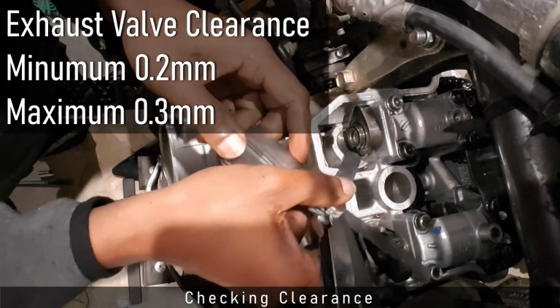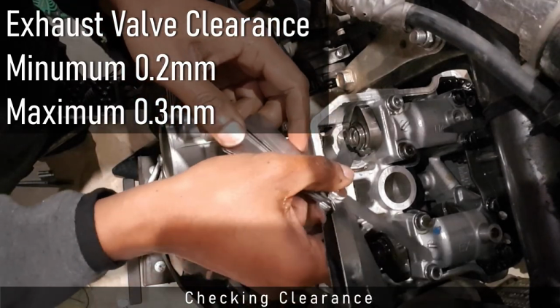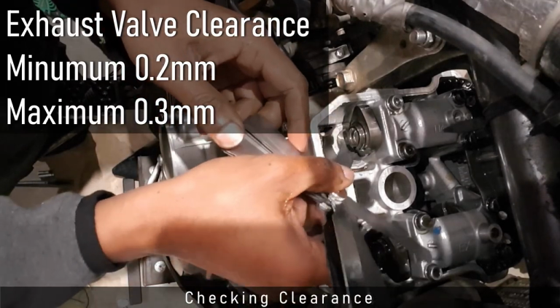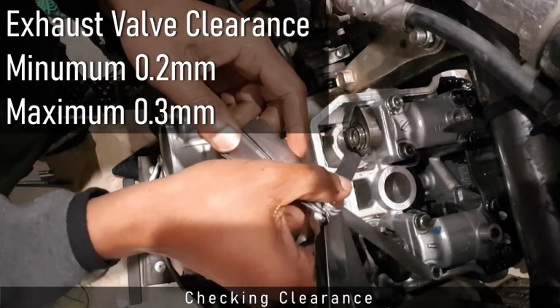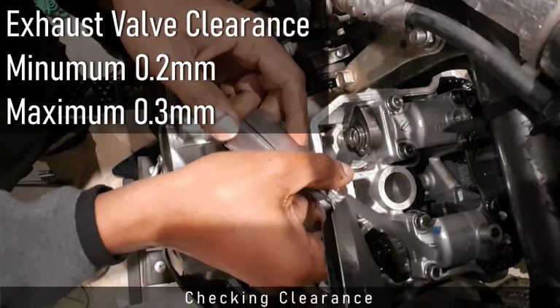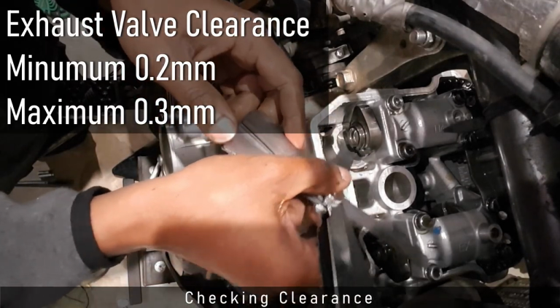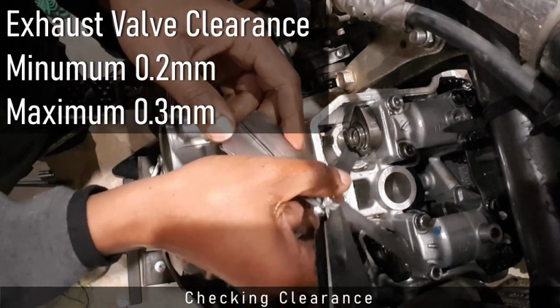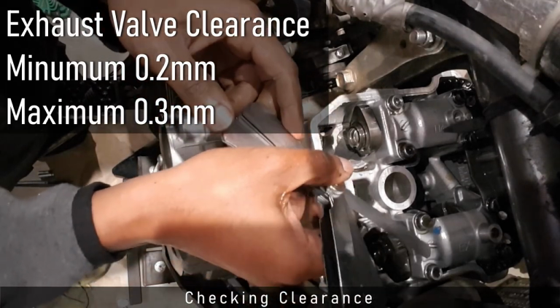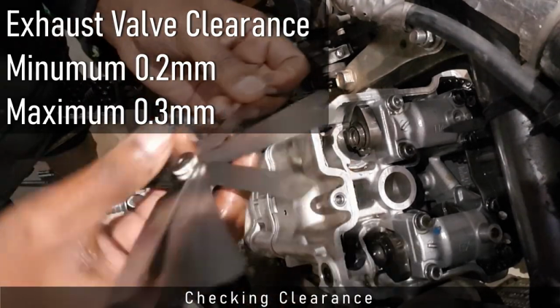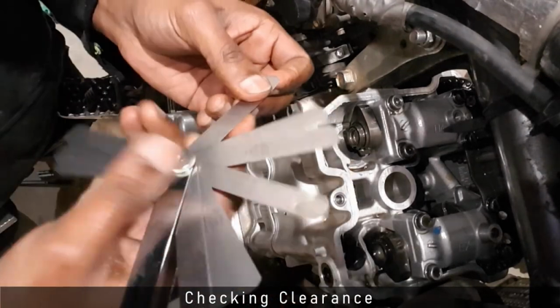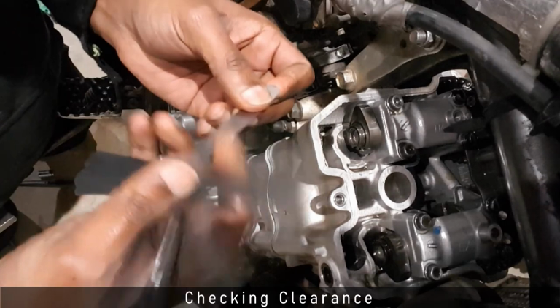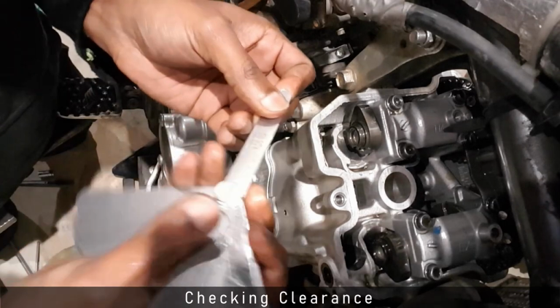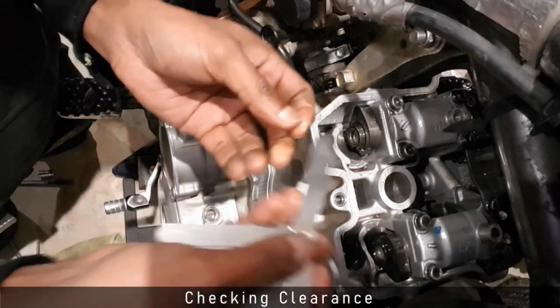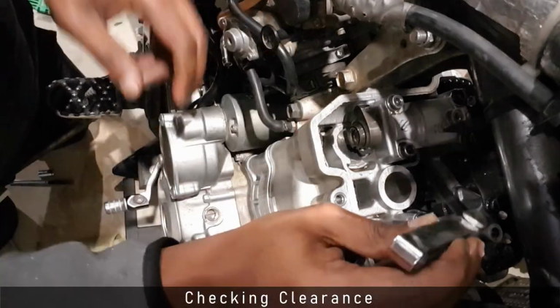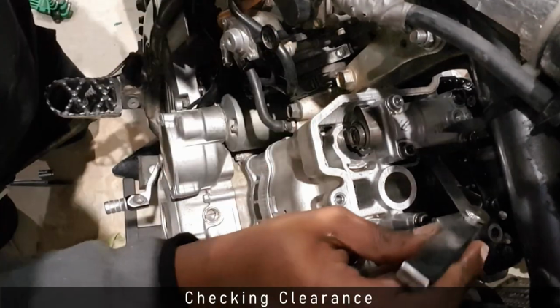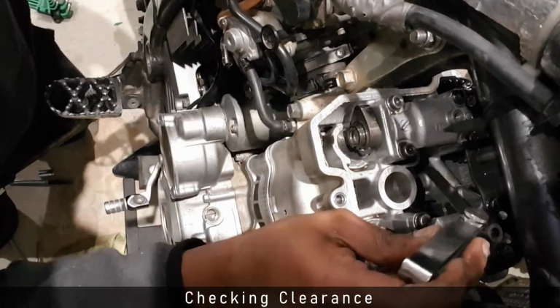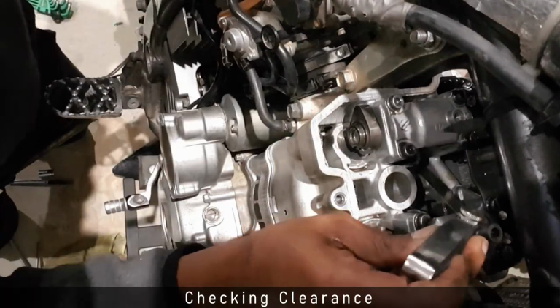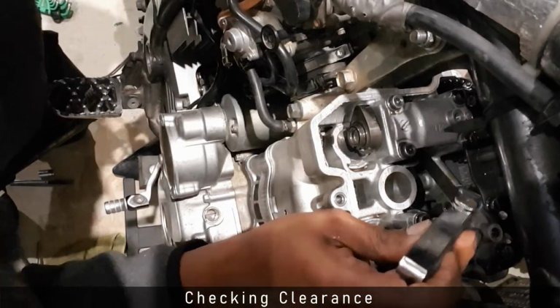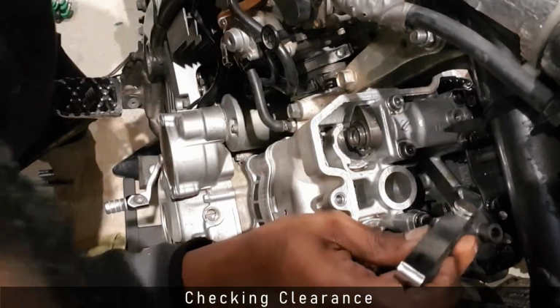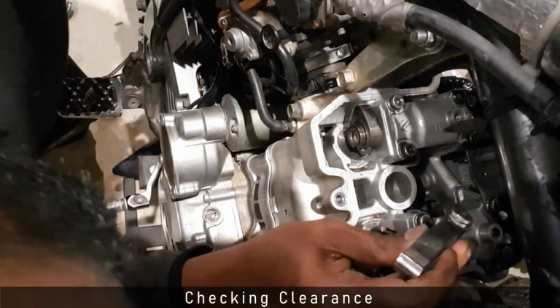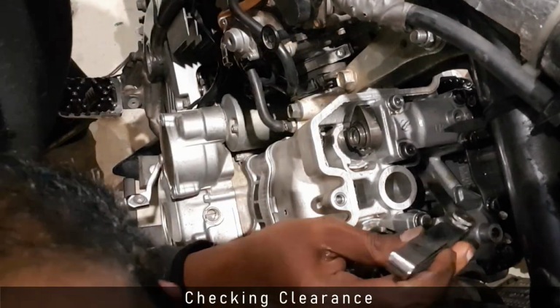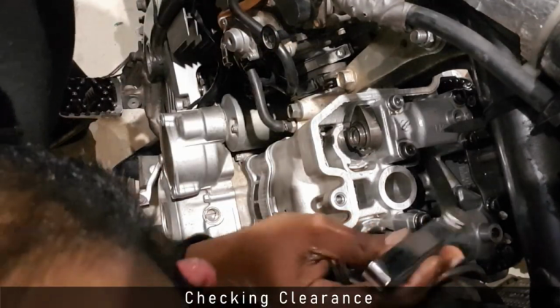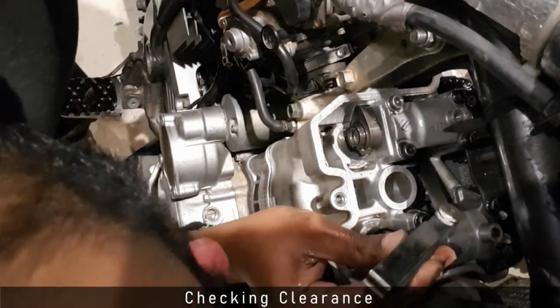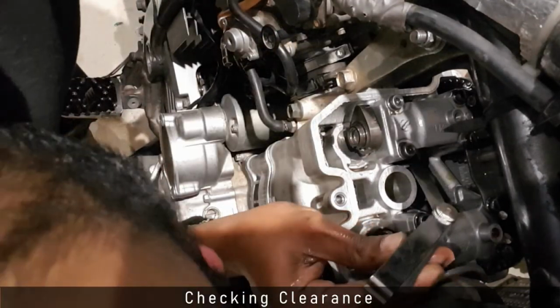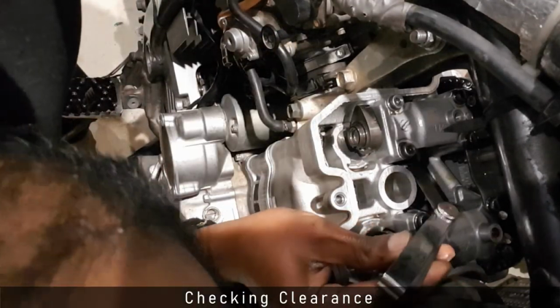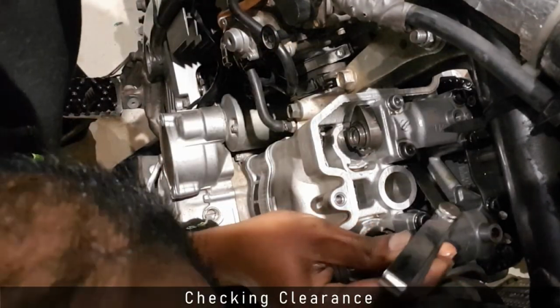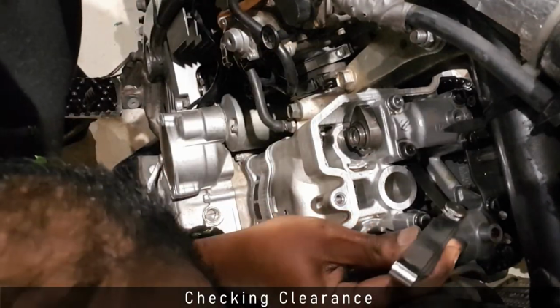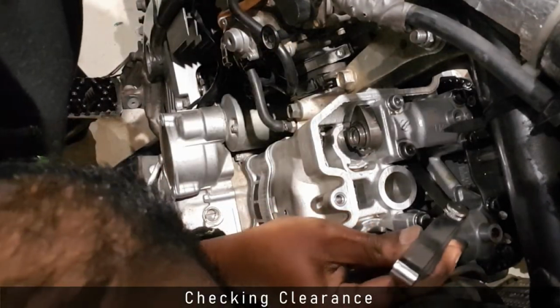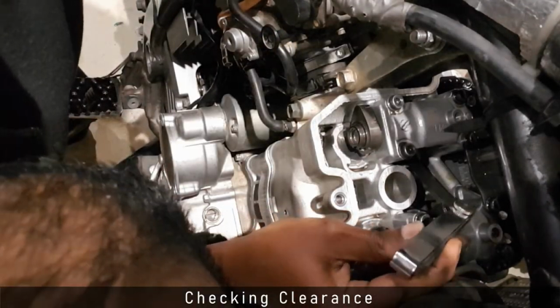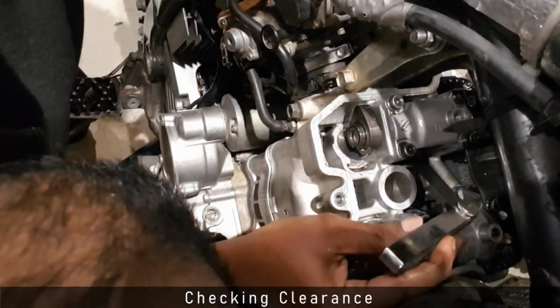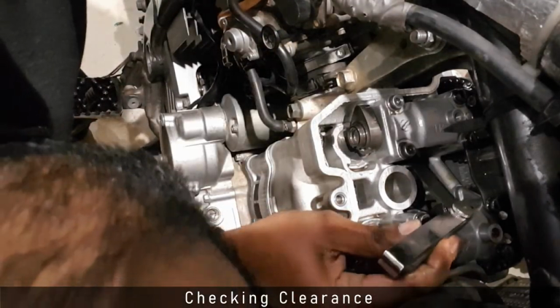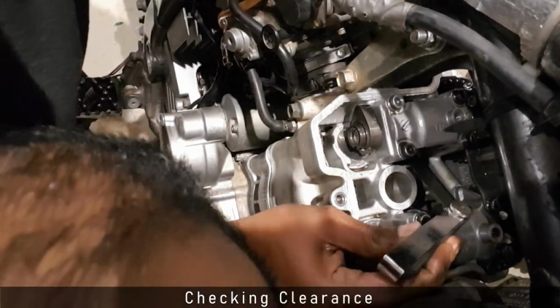It looks like both my cams and all four of my valves are within the tolerance limits, so I don't need to do any adjustments.